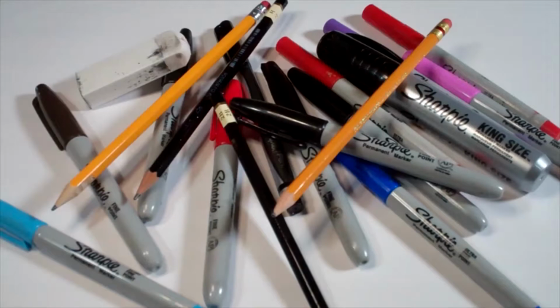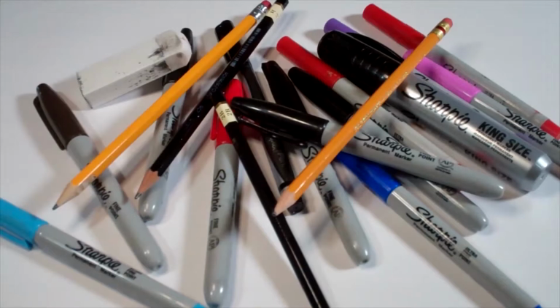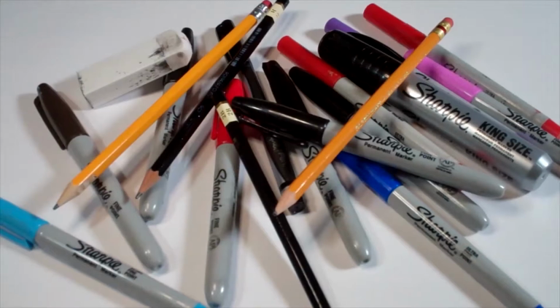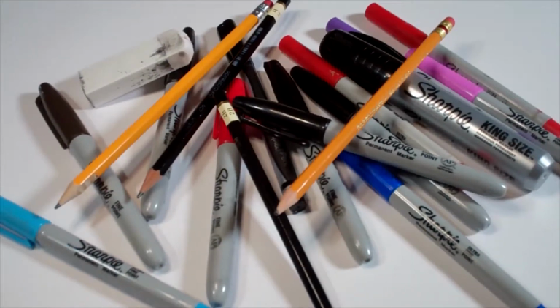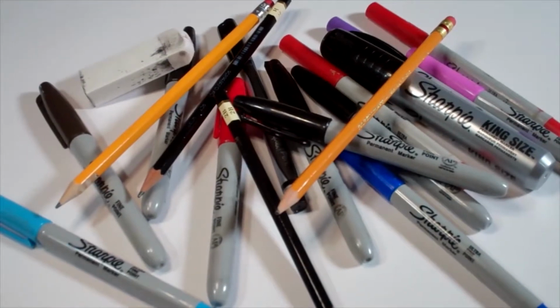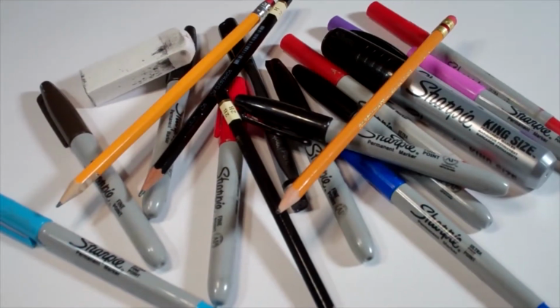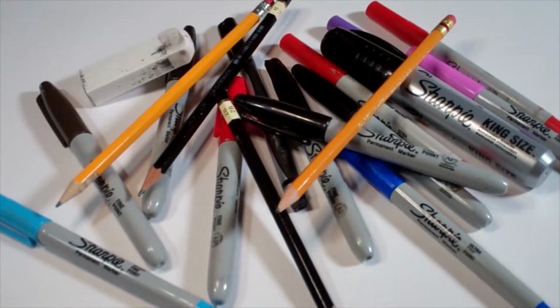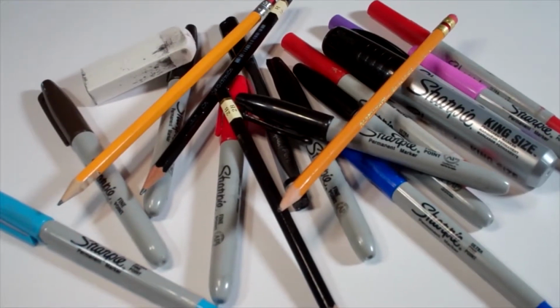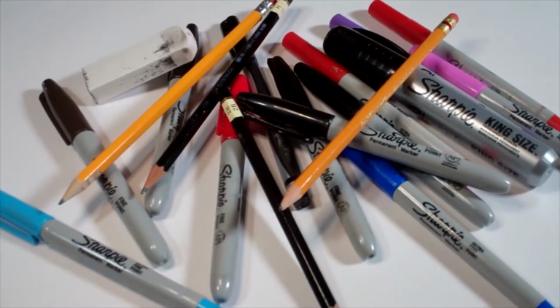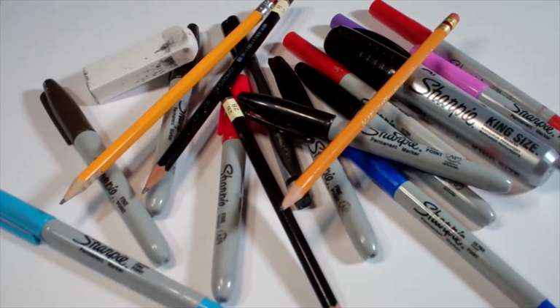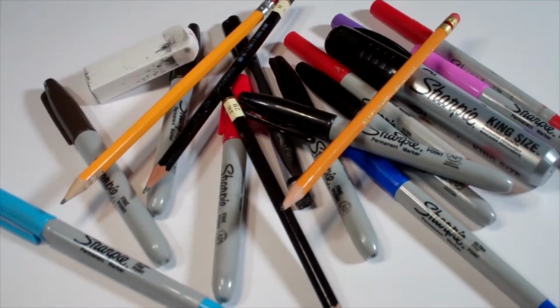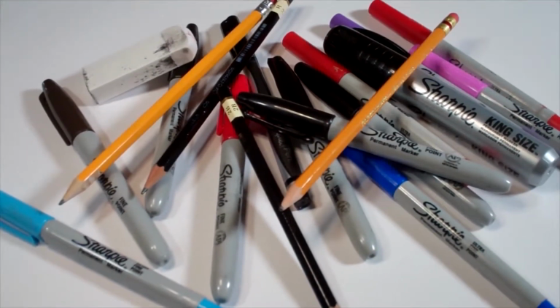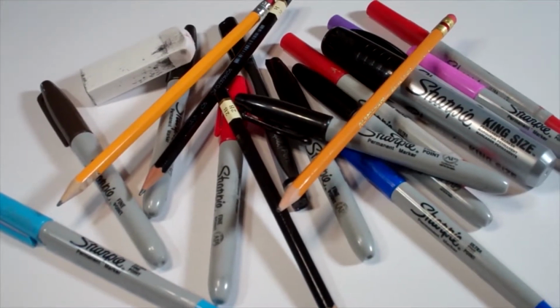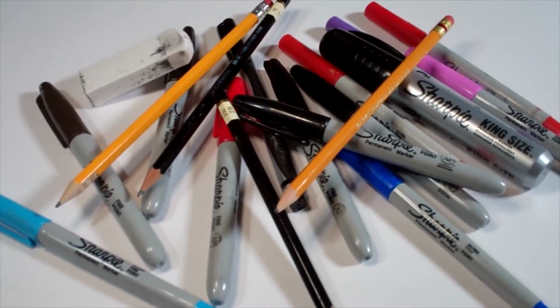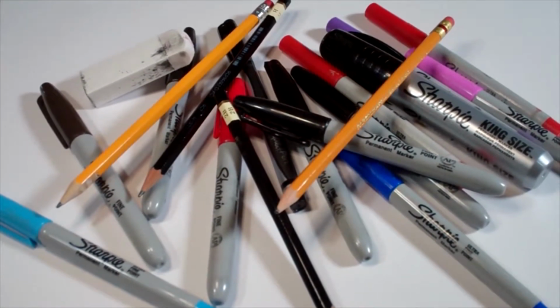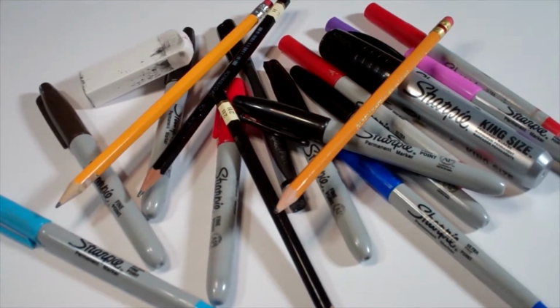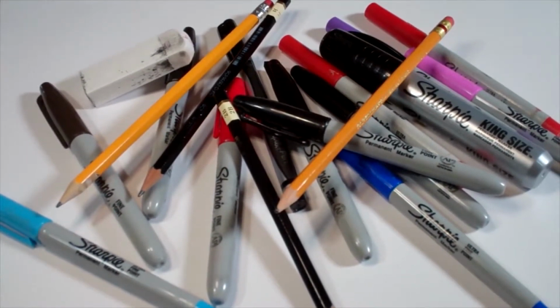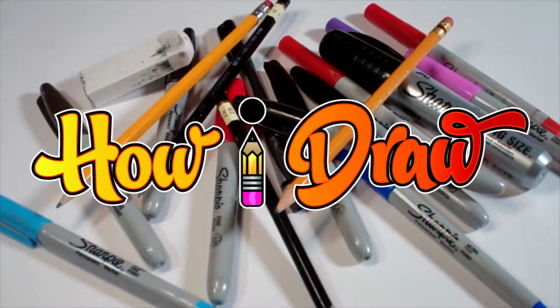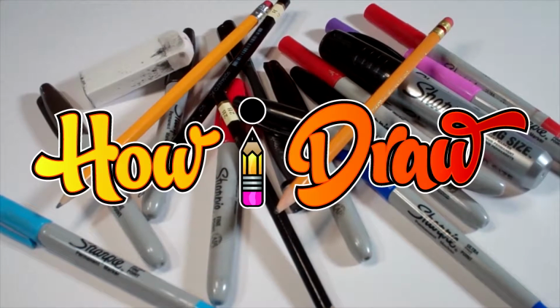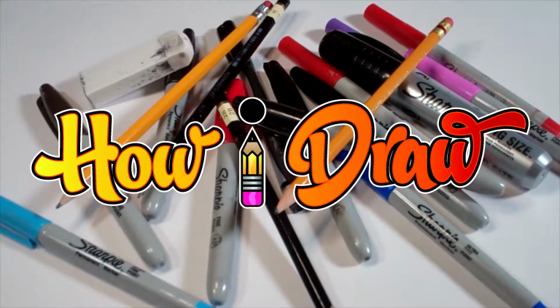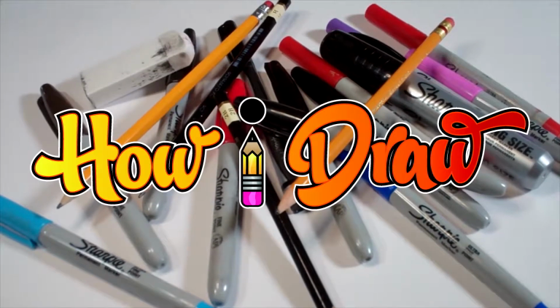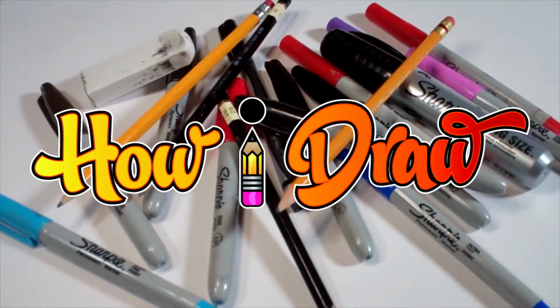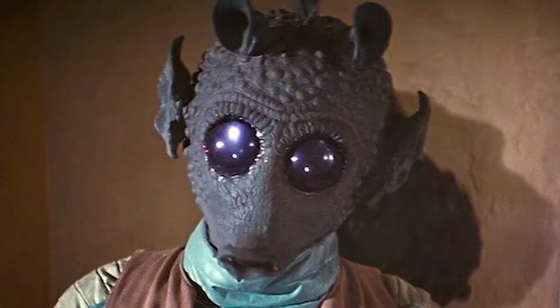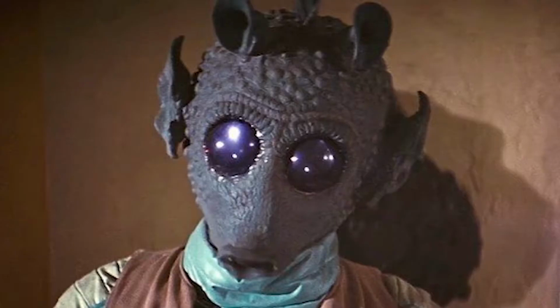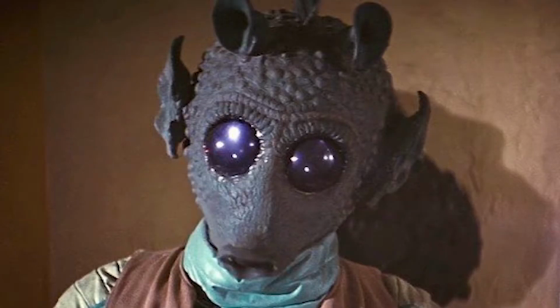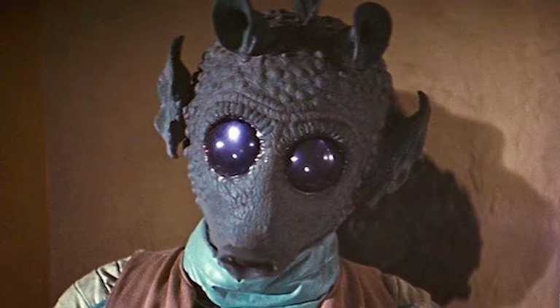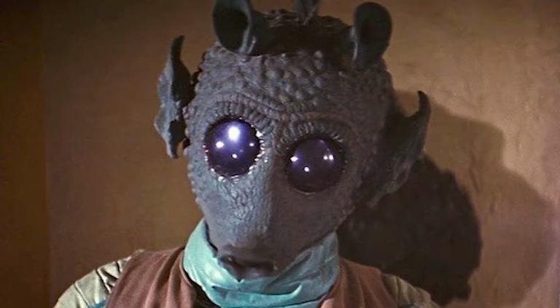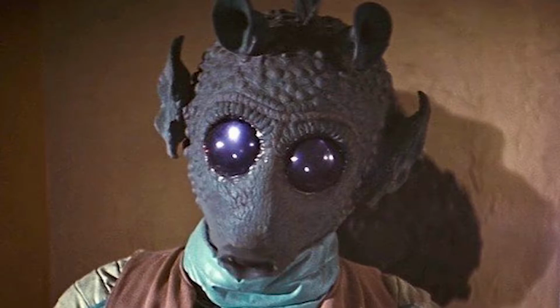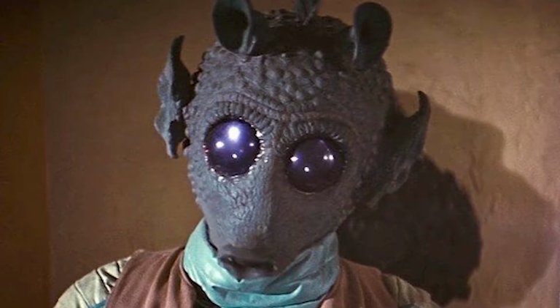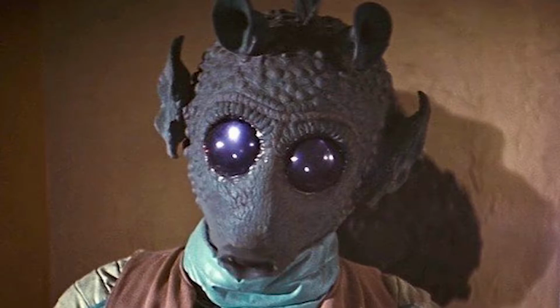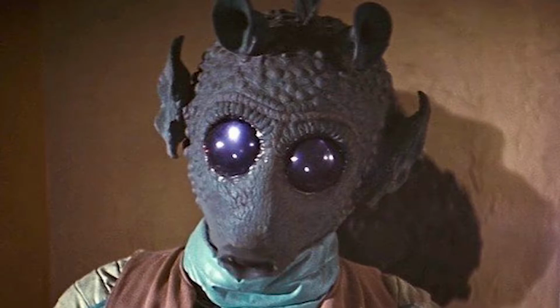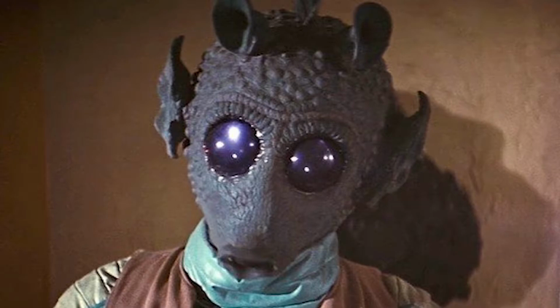Hello everybody! Today we're going to see how I draw Greedo, the Star Wars Bounty Hunter.